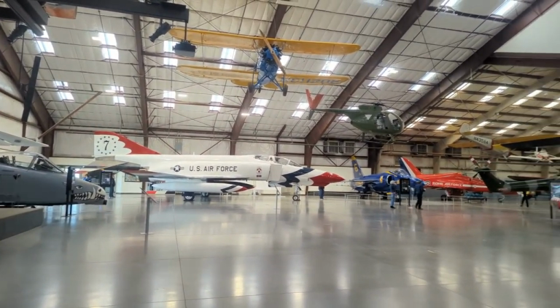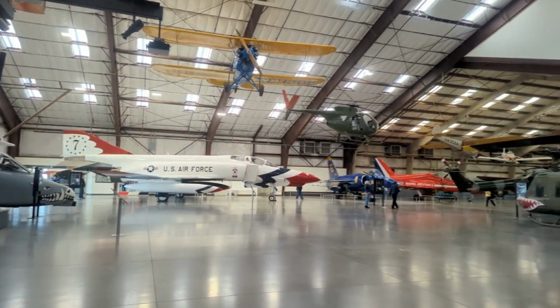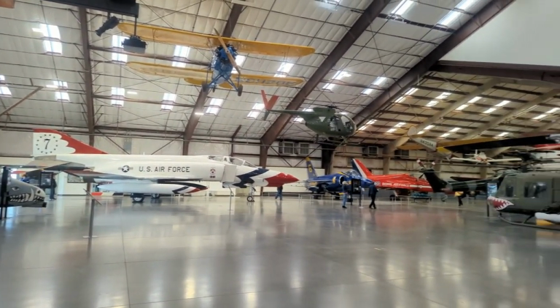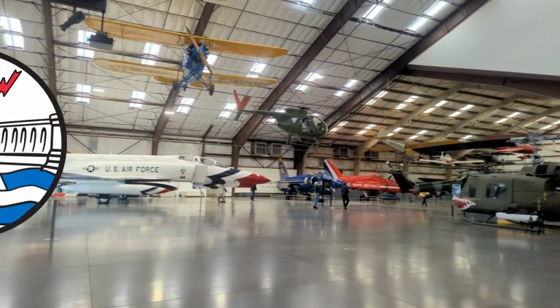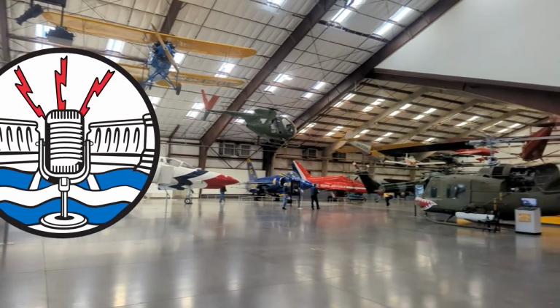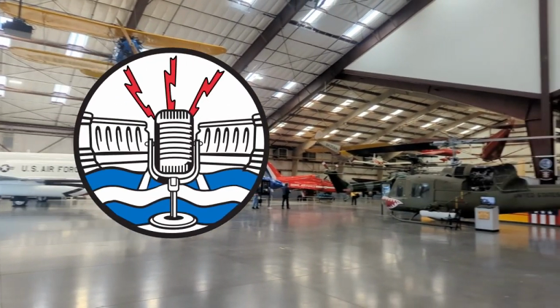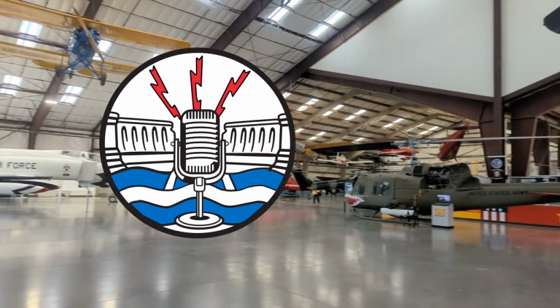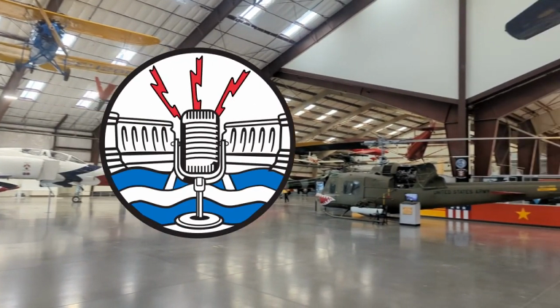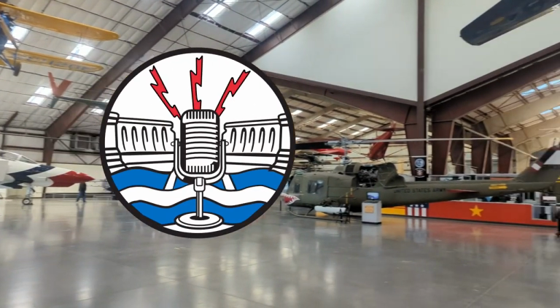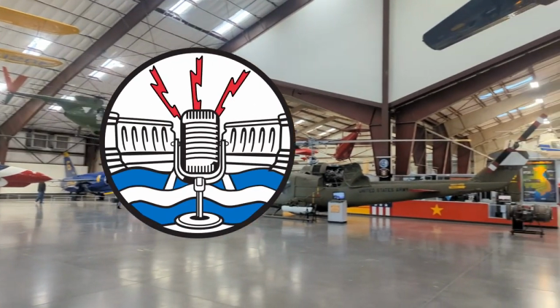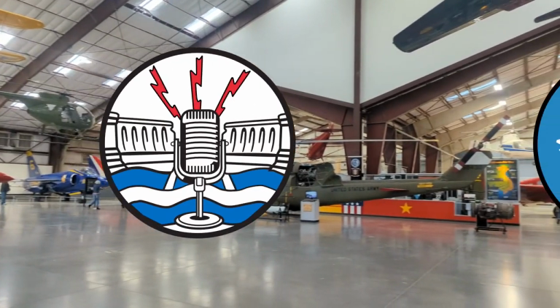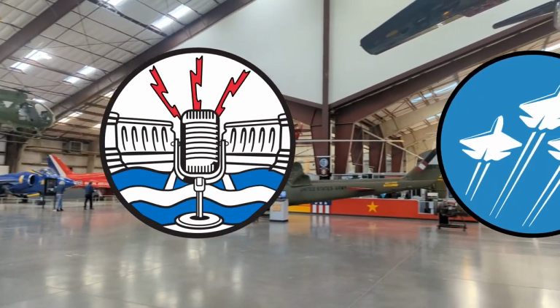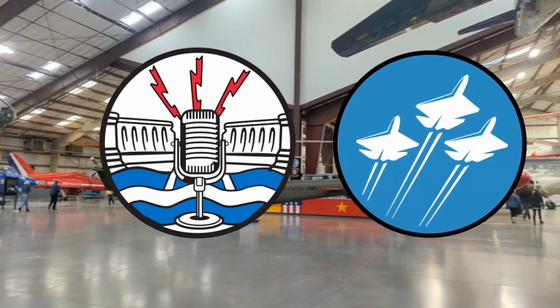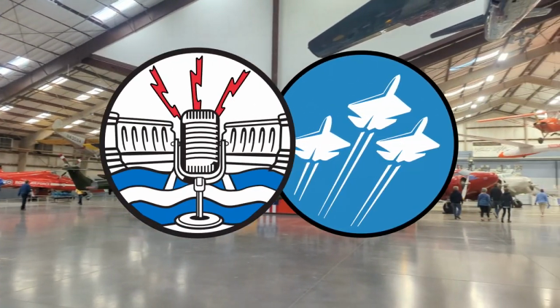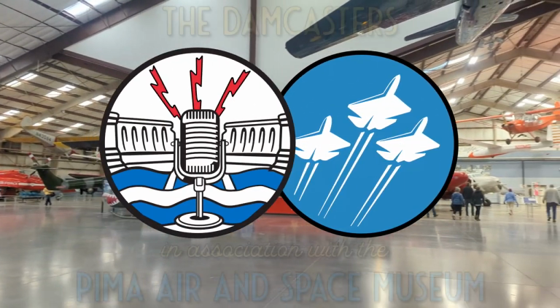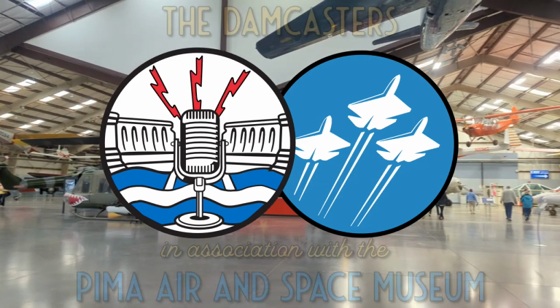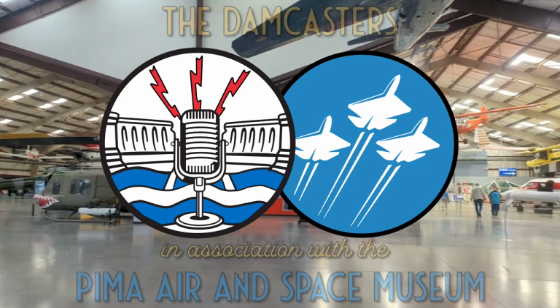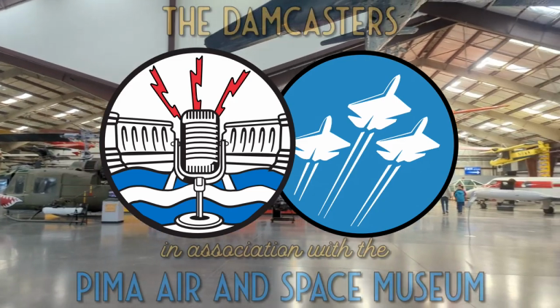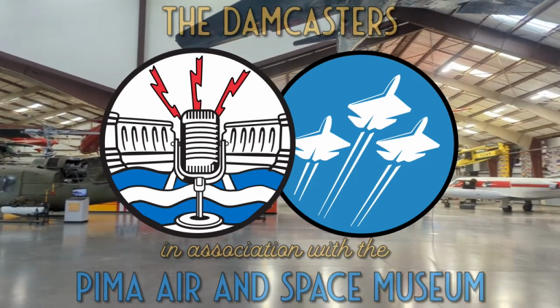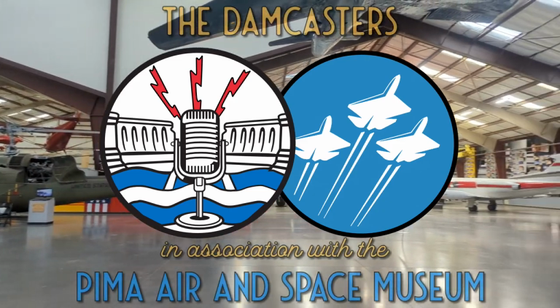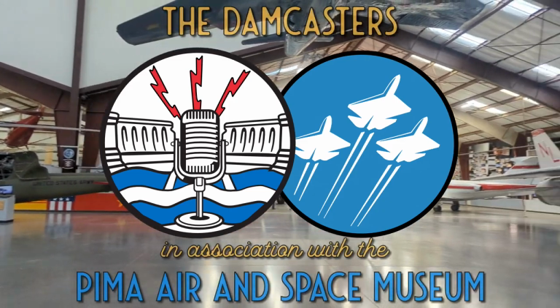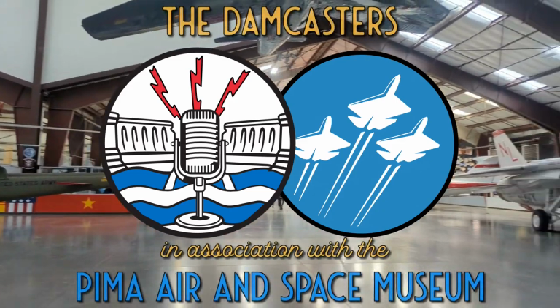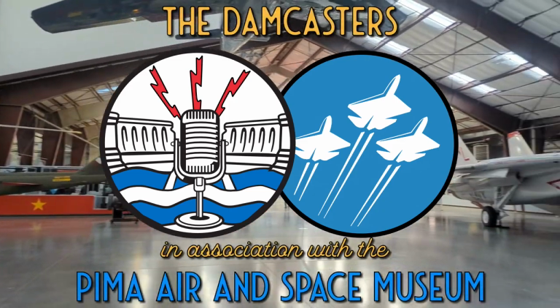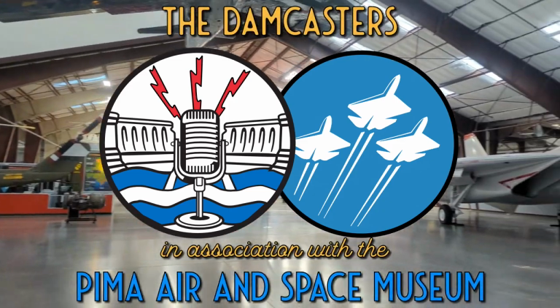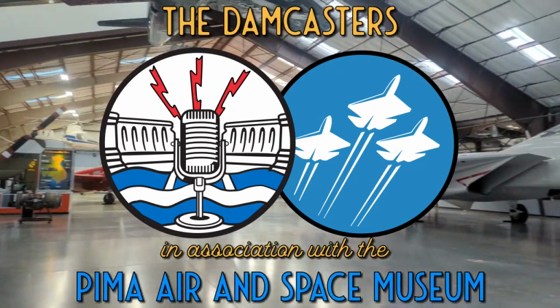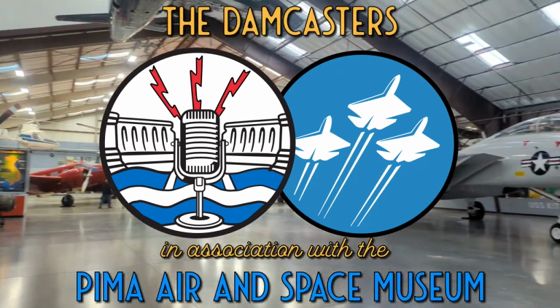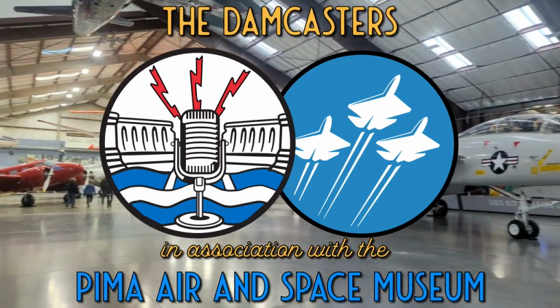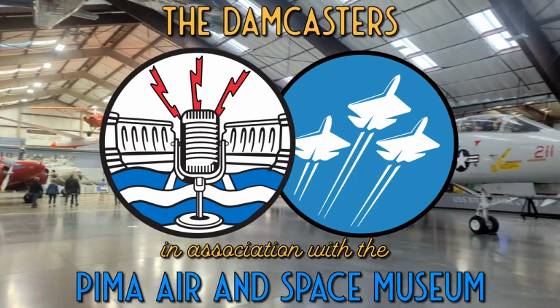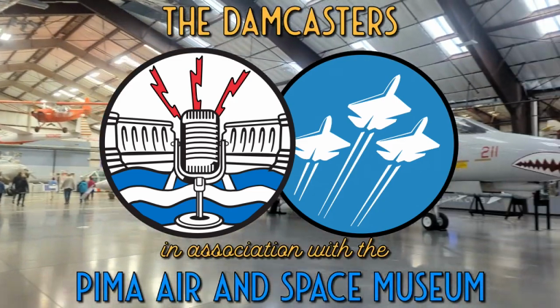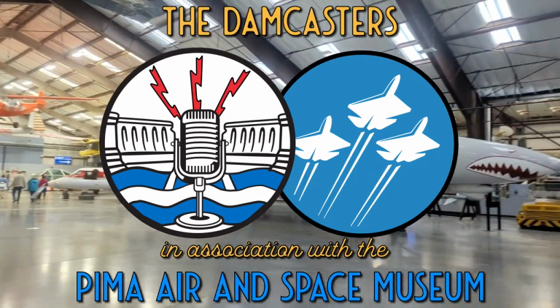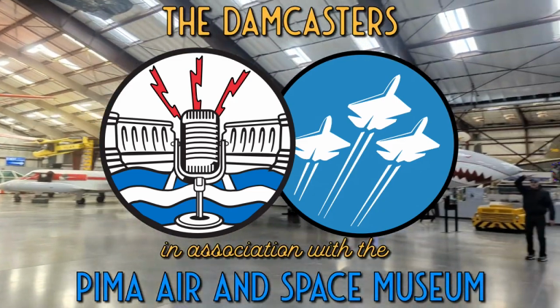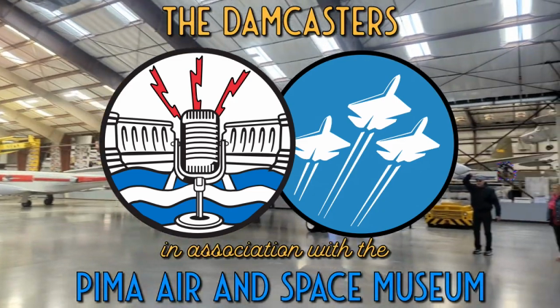Welcome to the Damcasters, brought to you in association with the Pima Air and Space Museum. I'm your host, Matt Bowen.